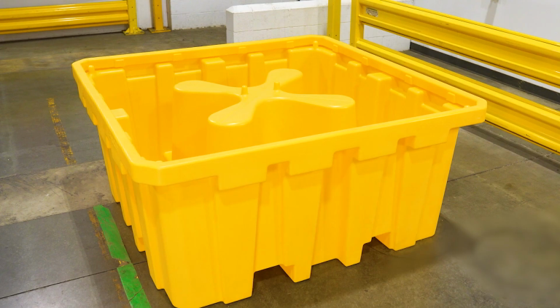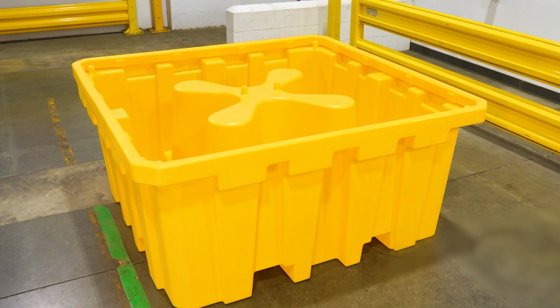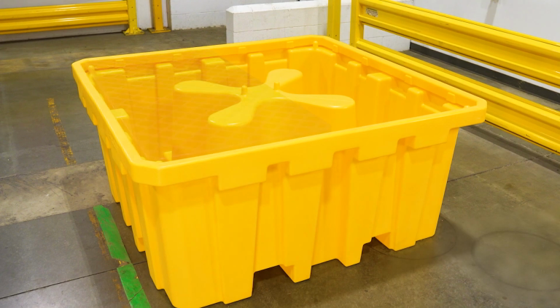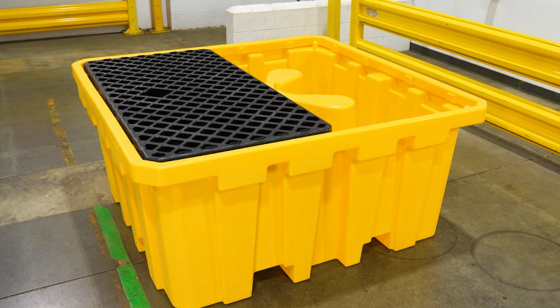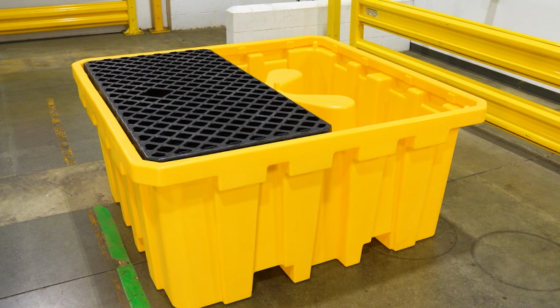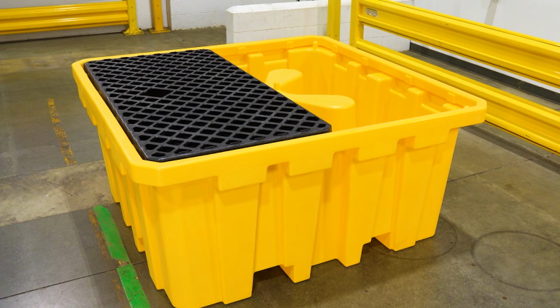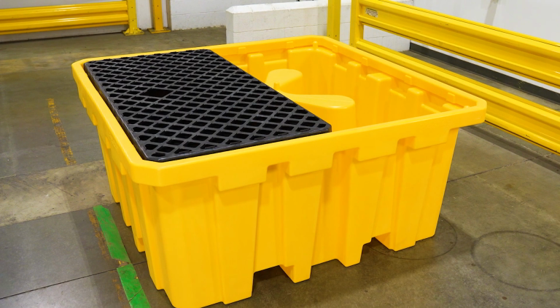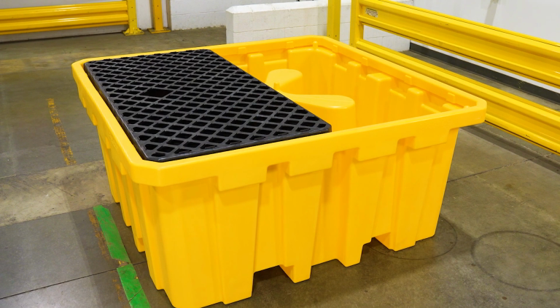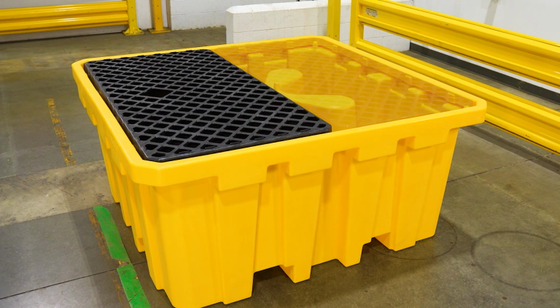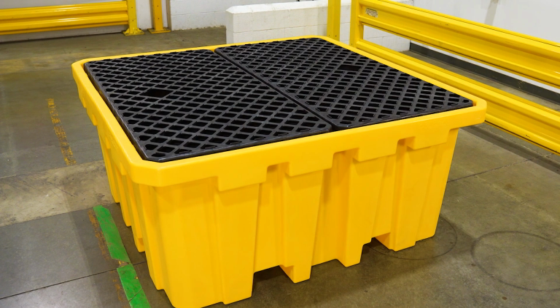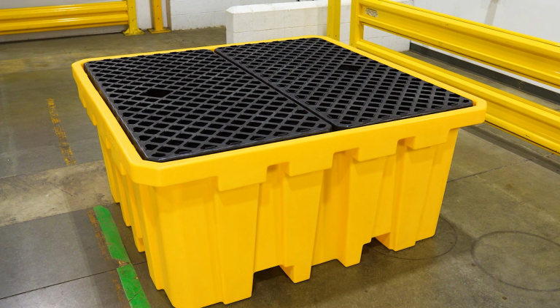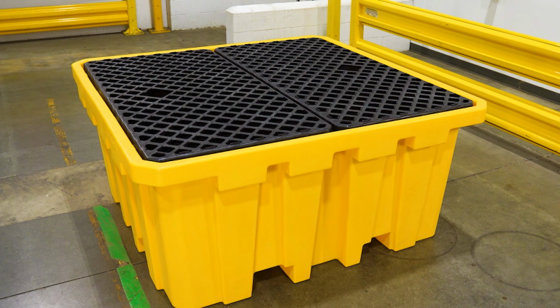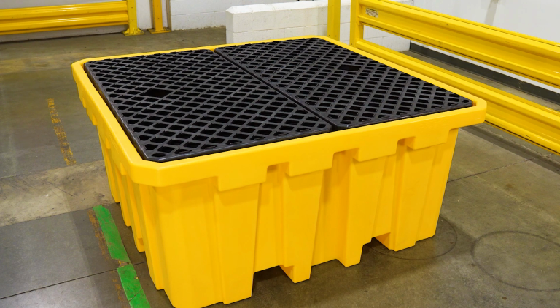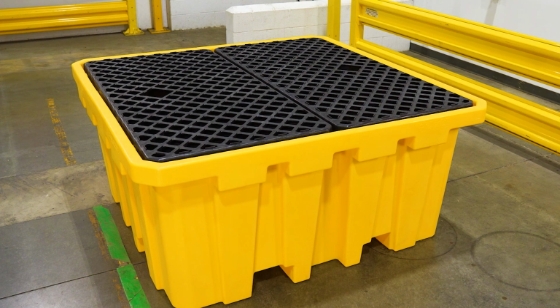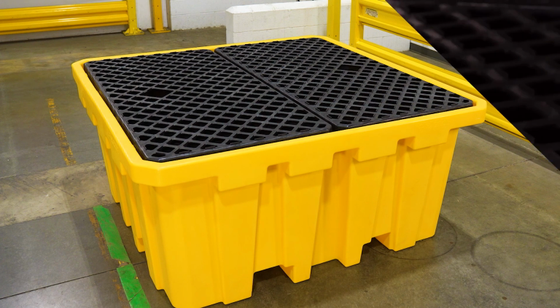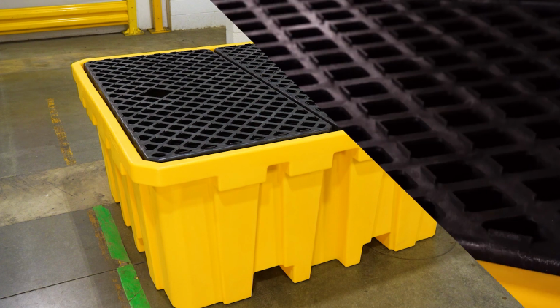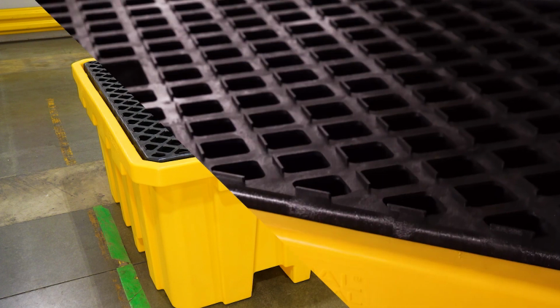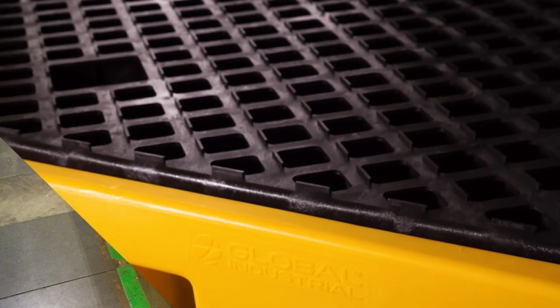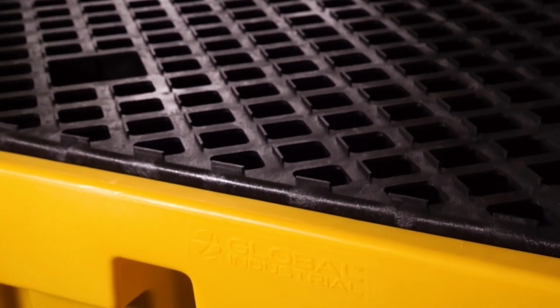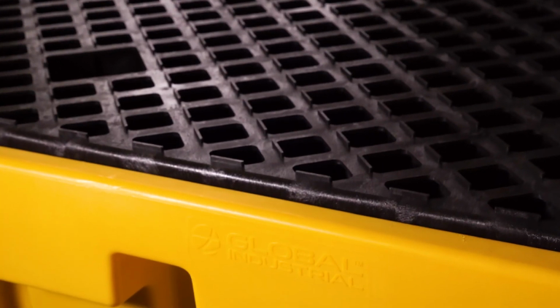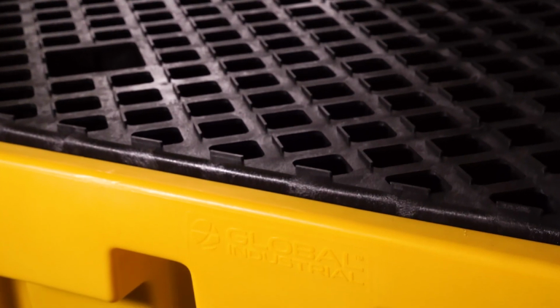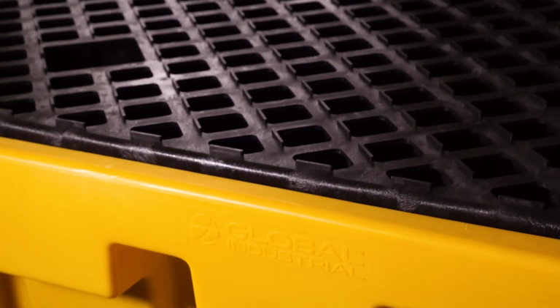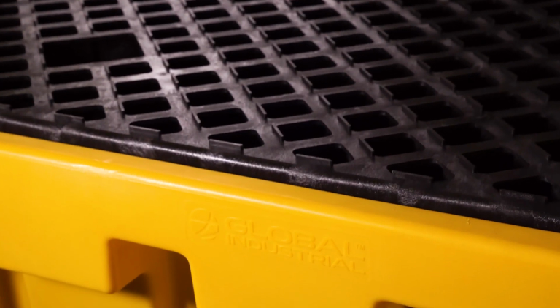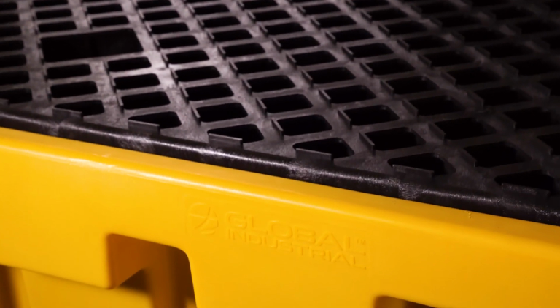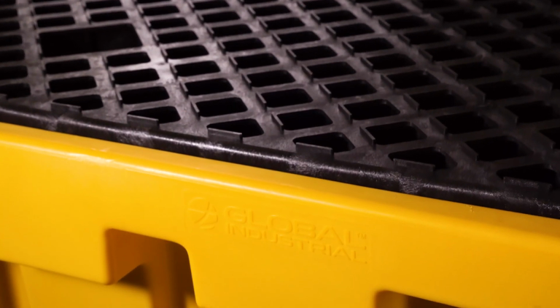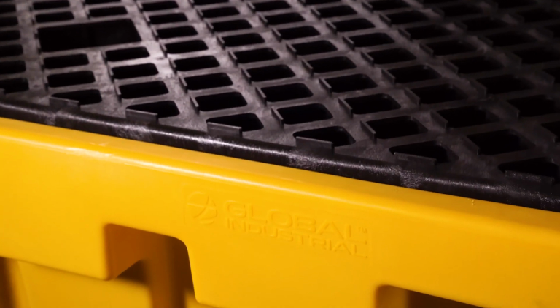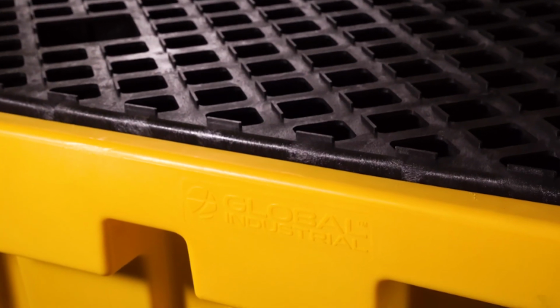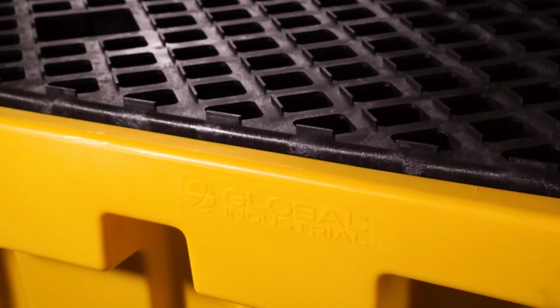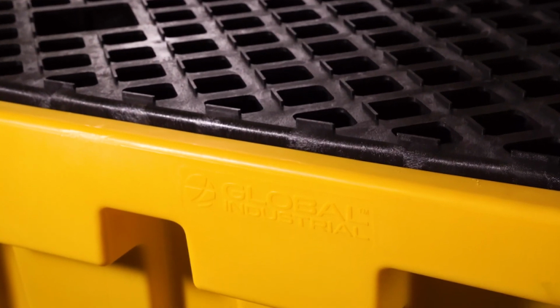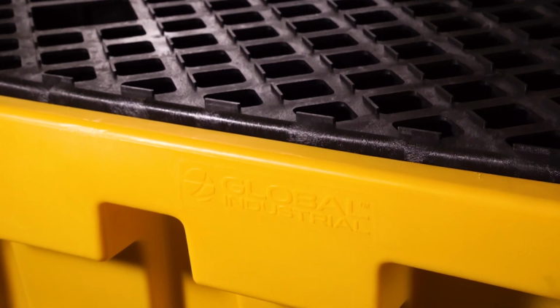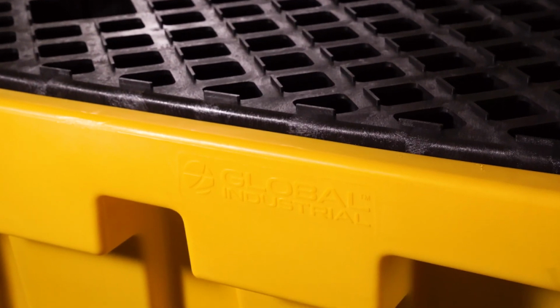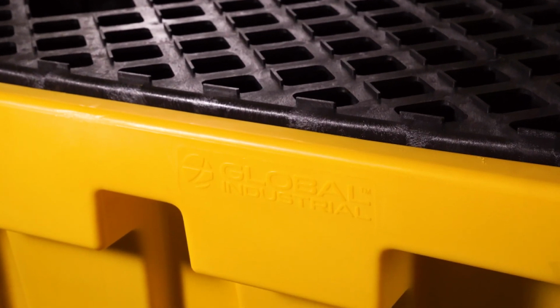Learn more about our exclusive brand's IBC Spill Containment Pallet online at Global Industrial.